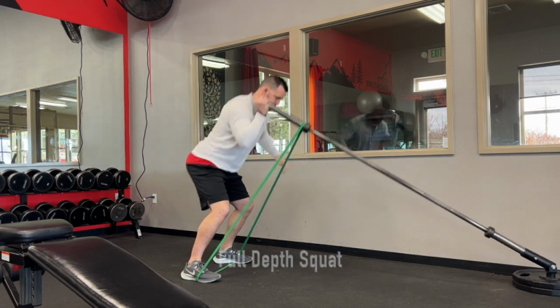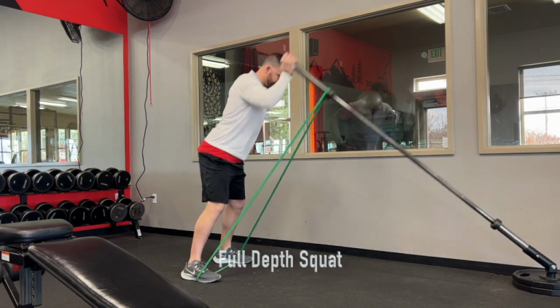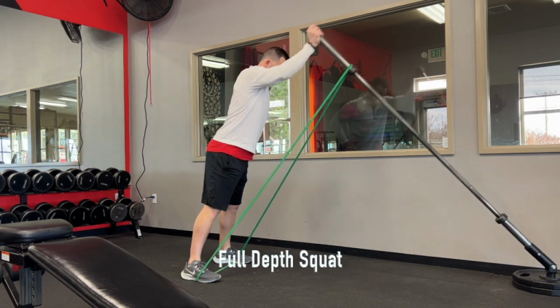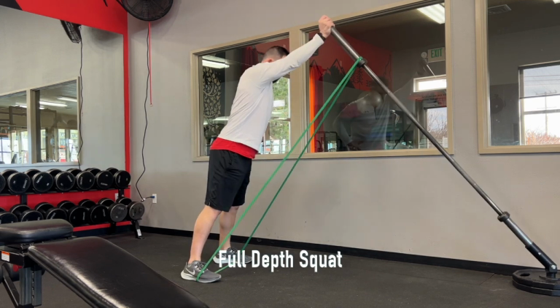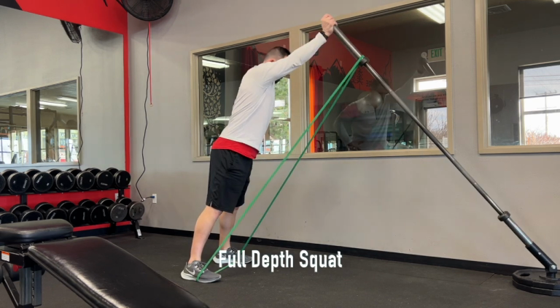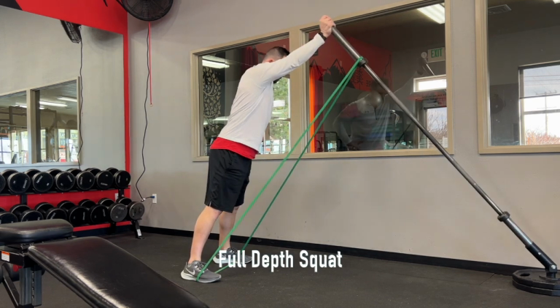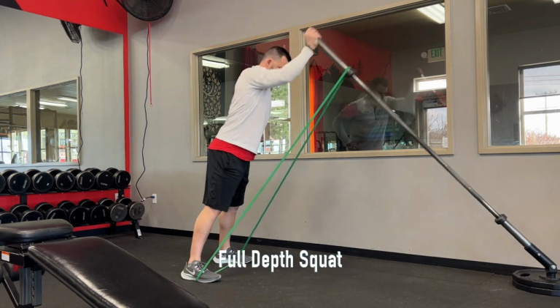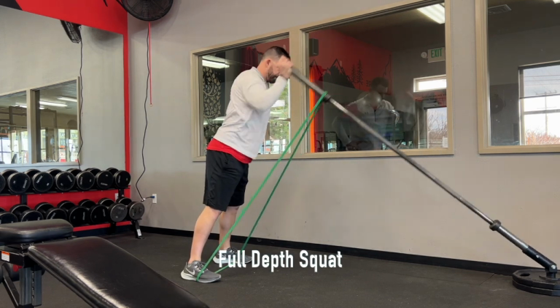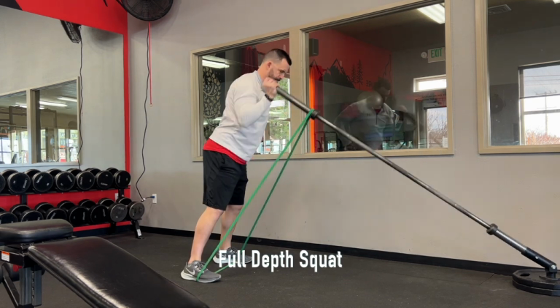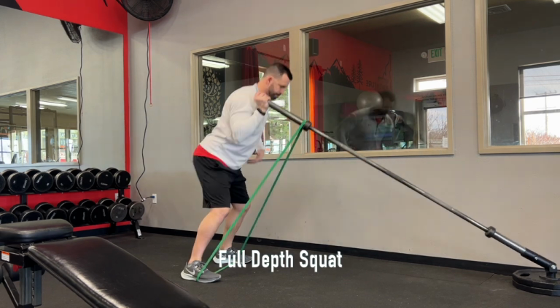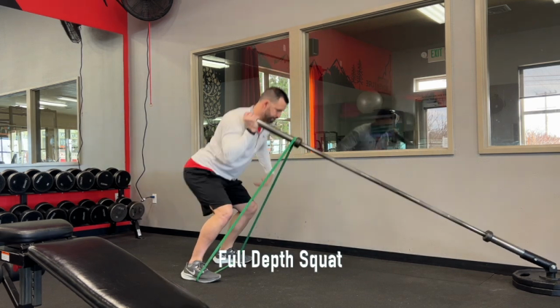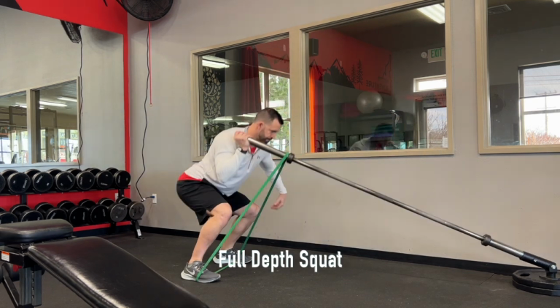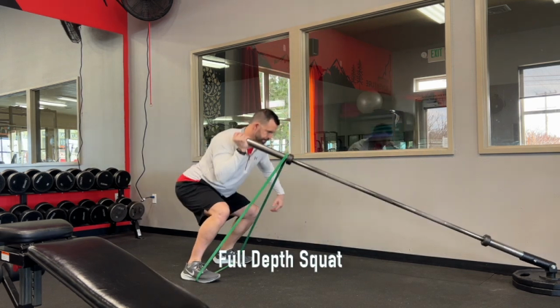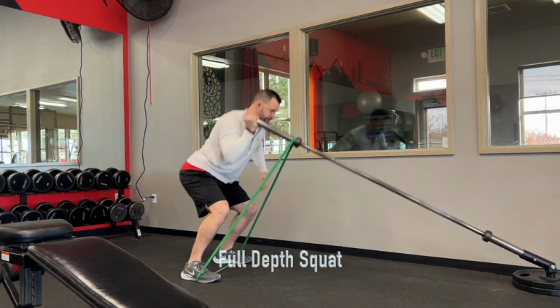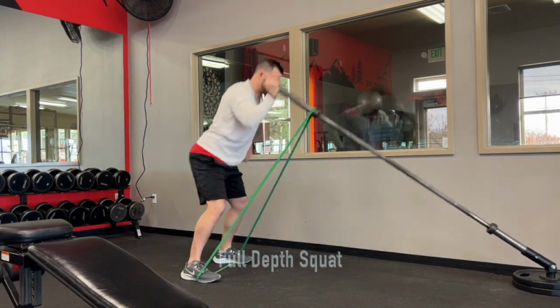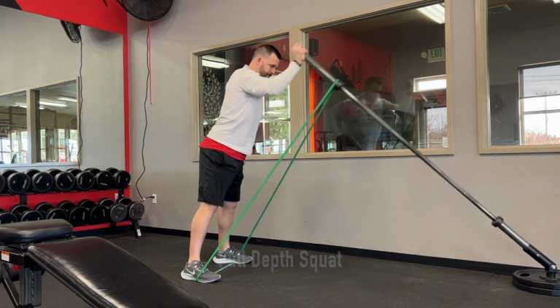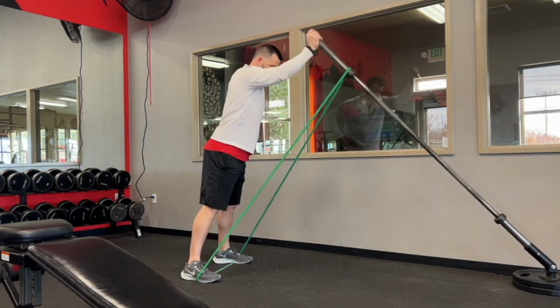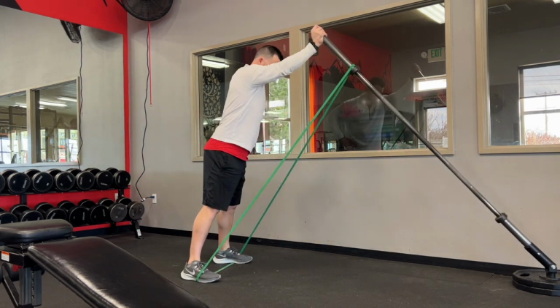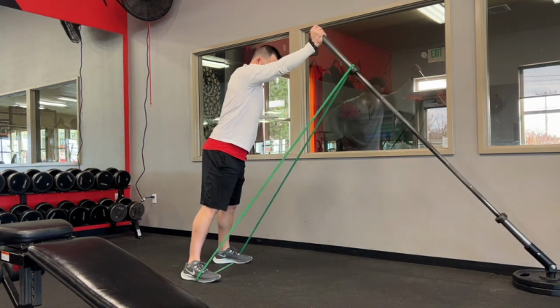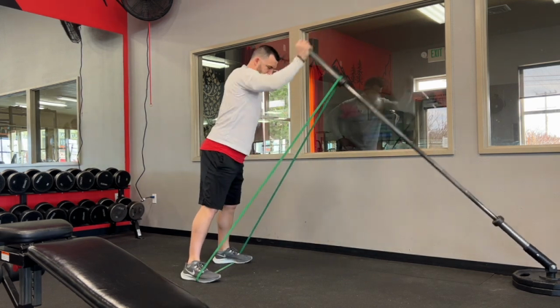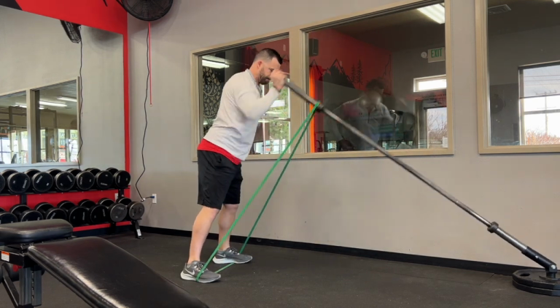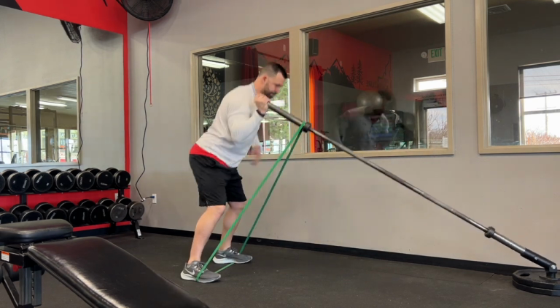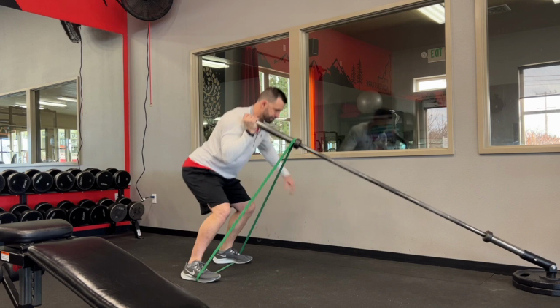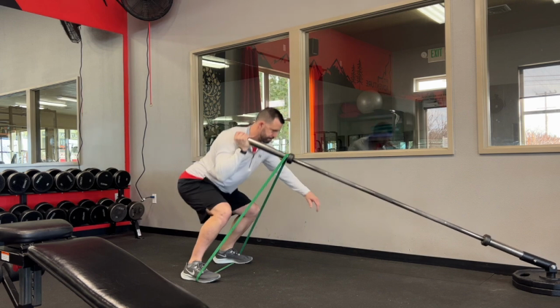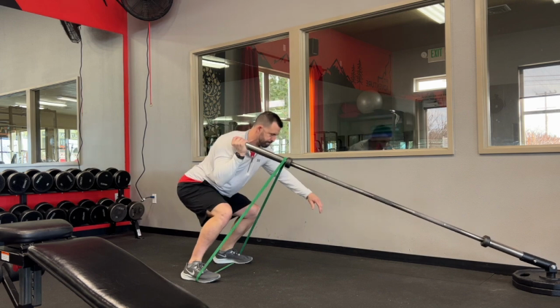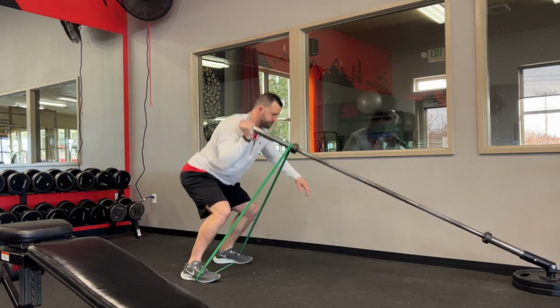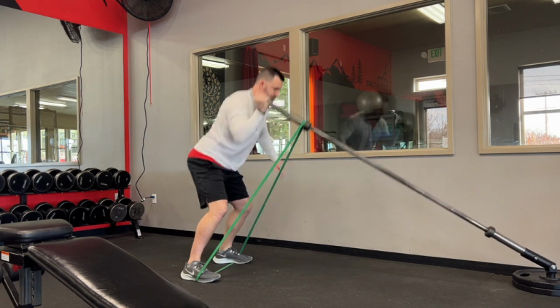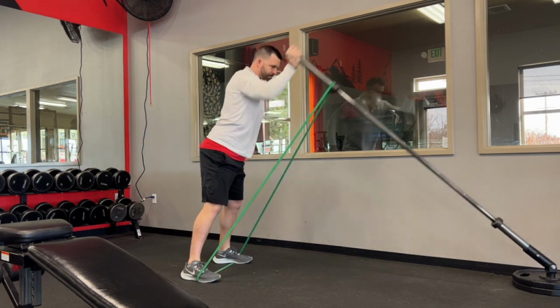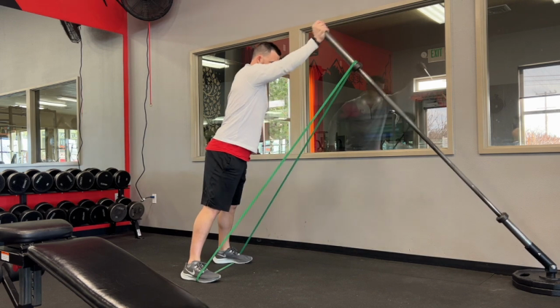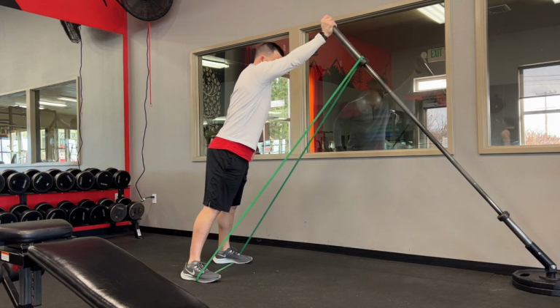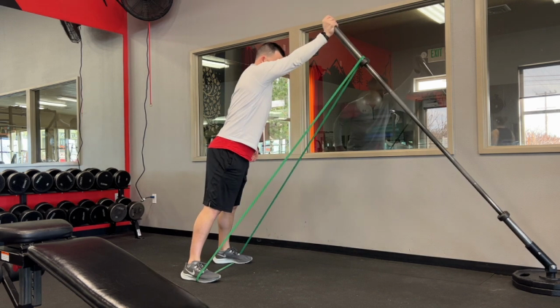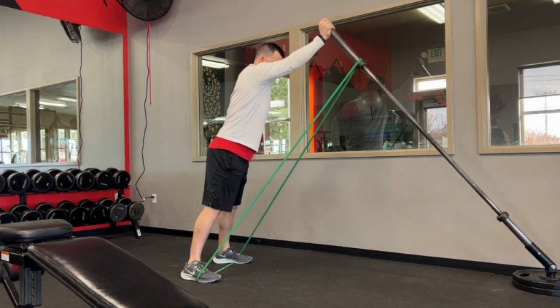You're going to repeat all reps in your program on that side, and then switch it over to the other side.